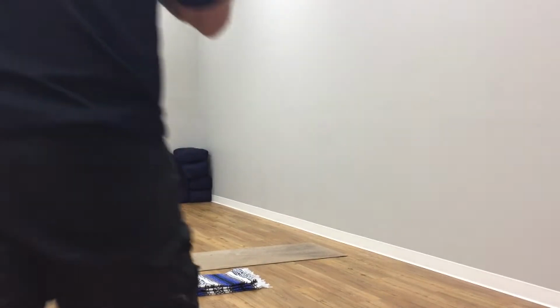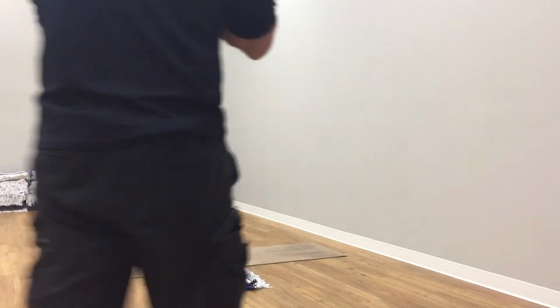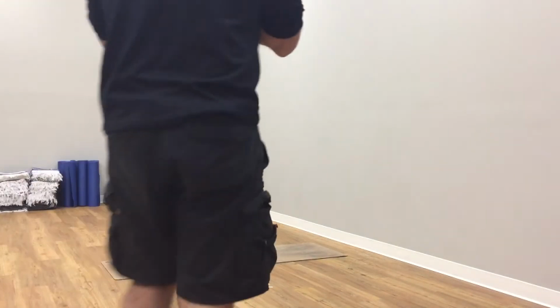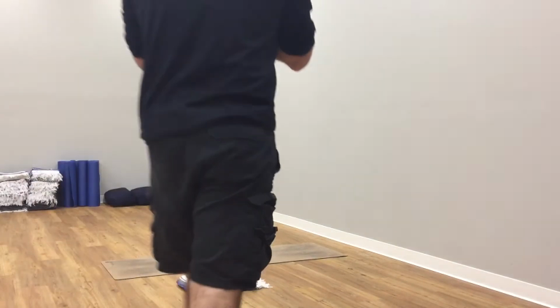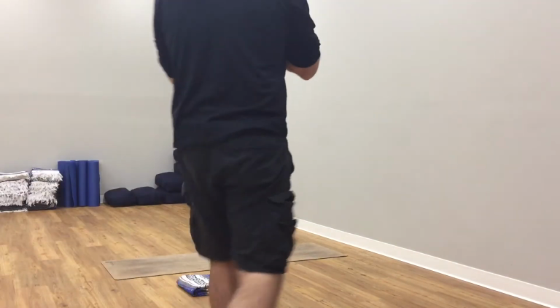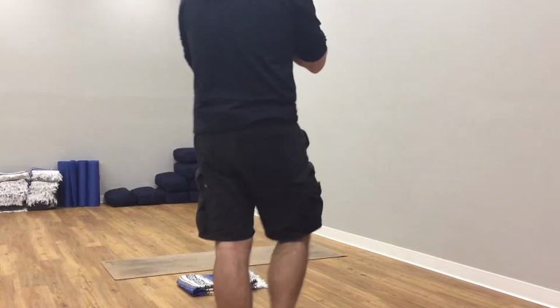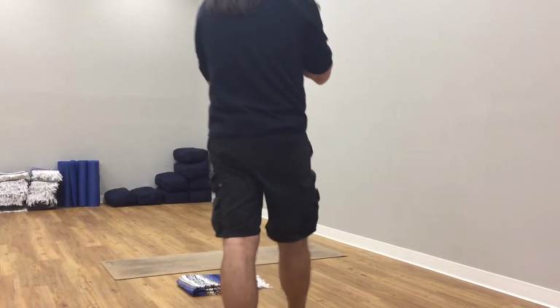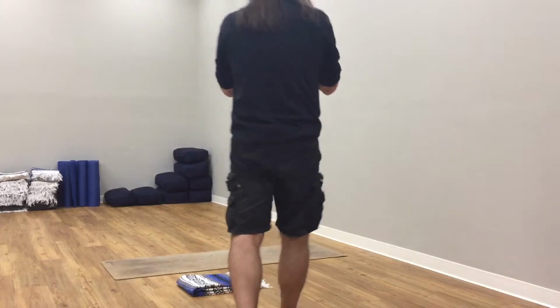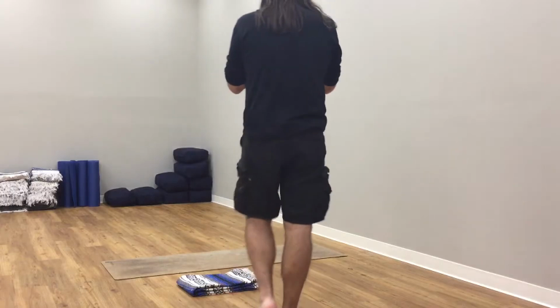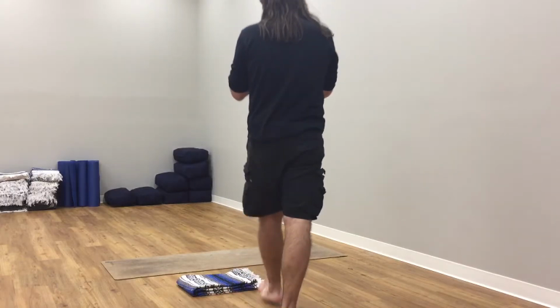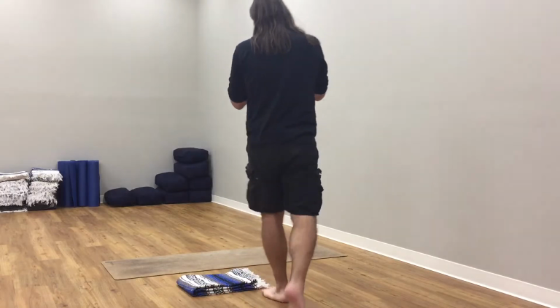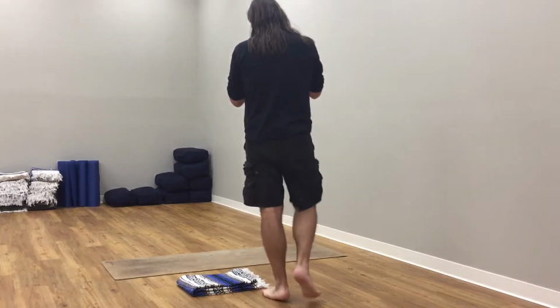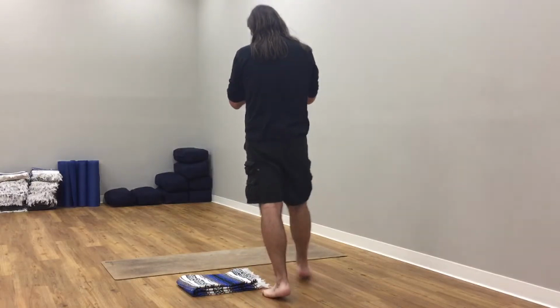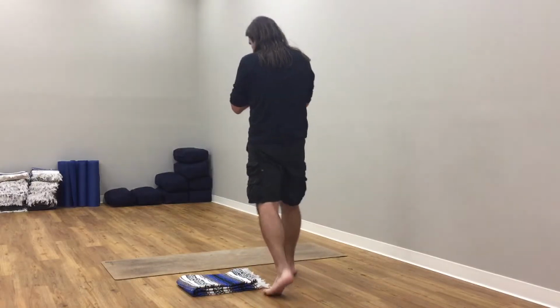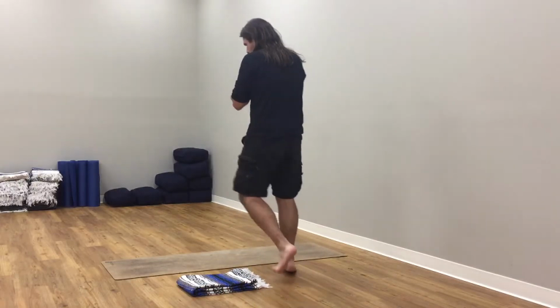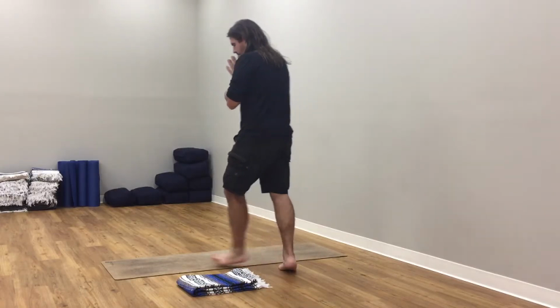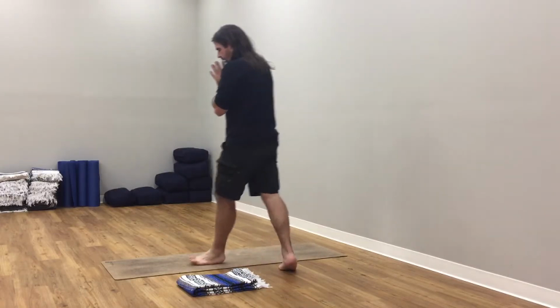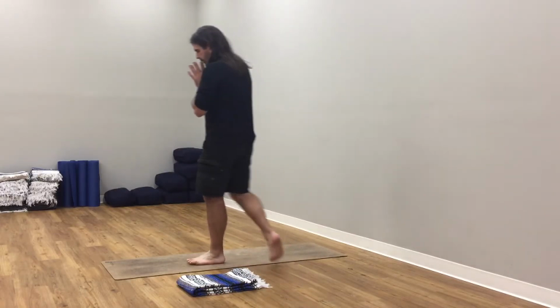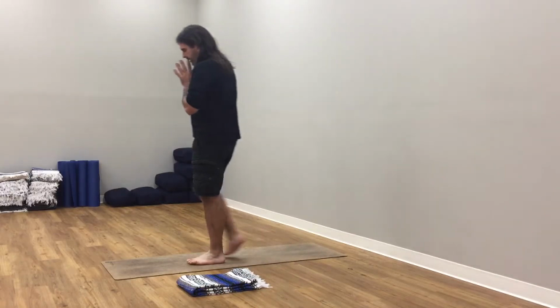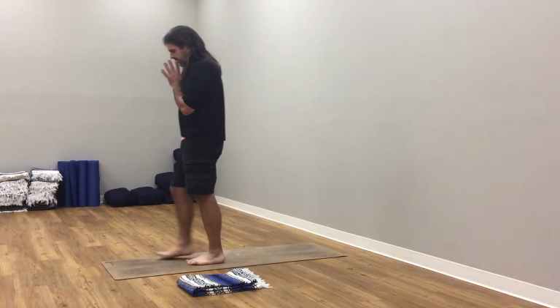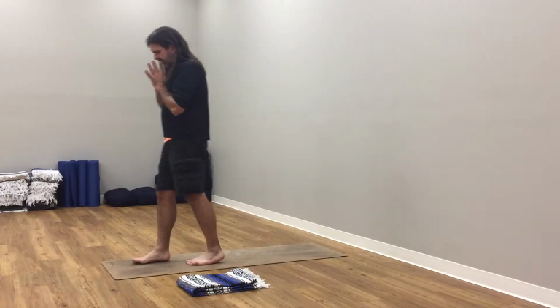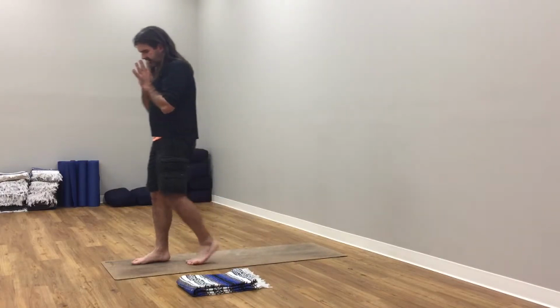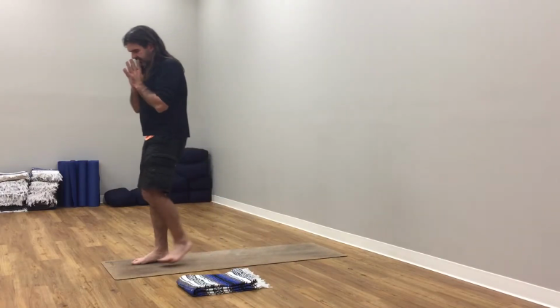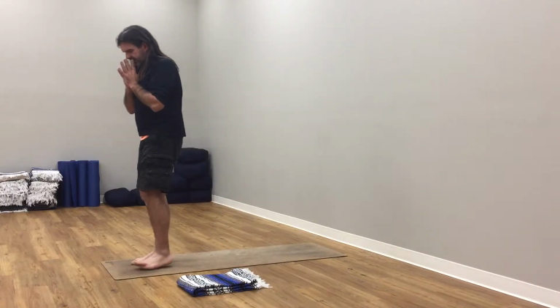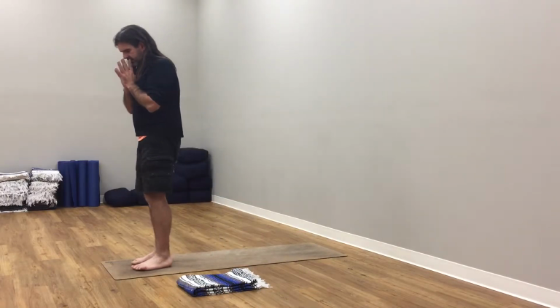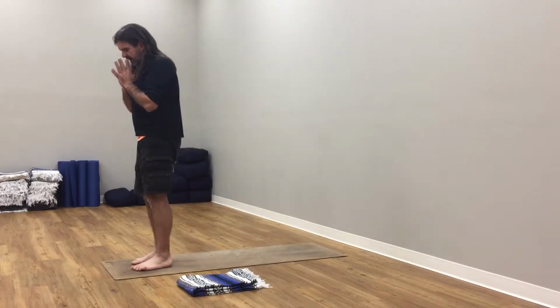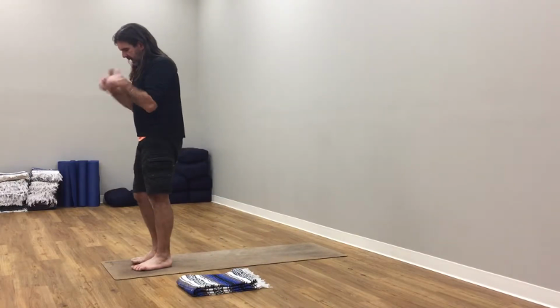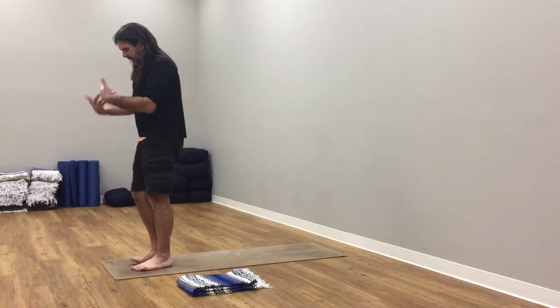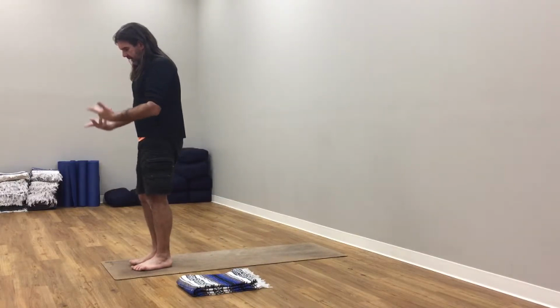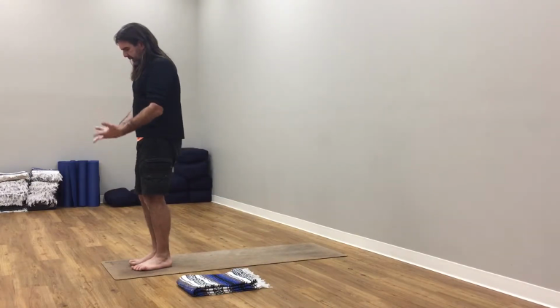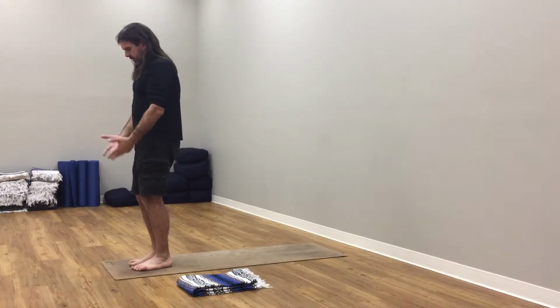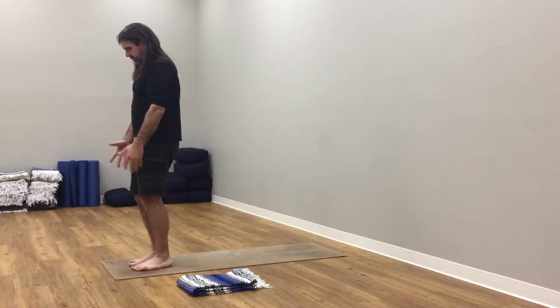Breathe in, breathe out. Inhale here, press into the hands. Exhale, hands drop.